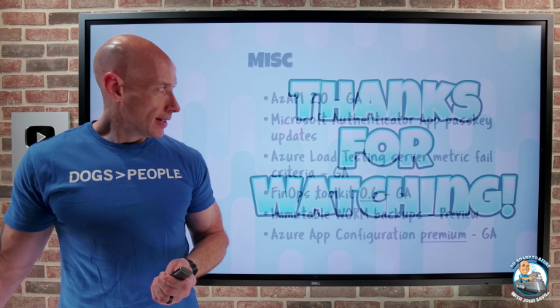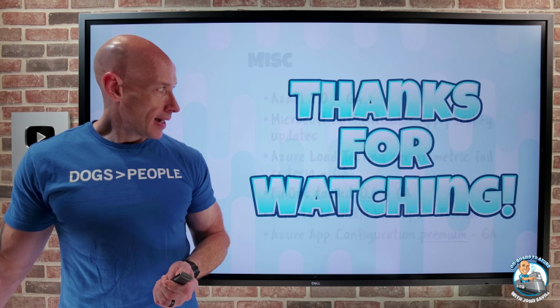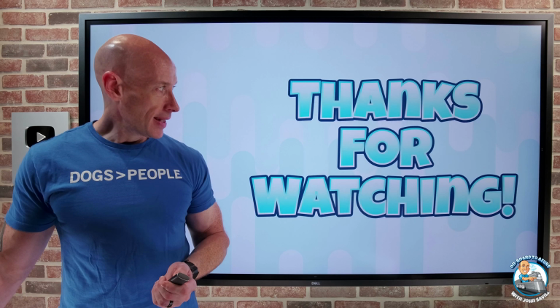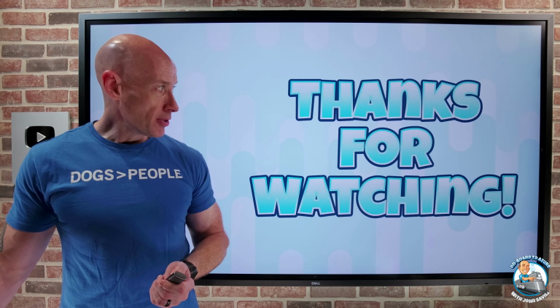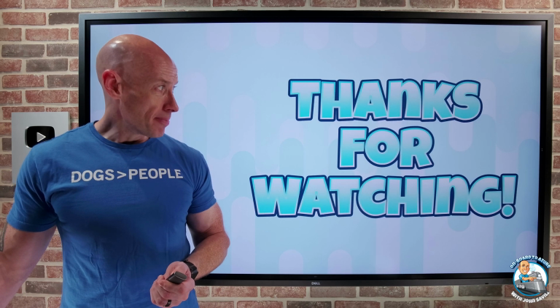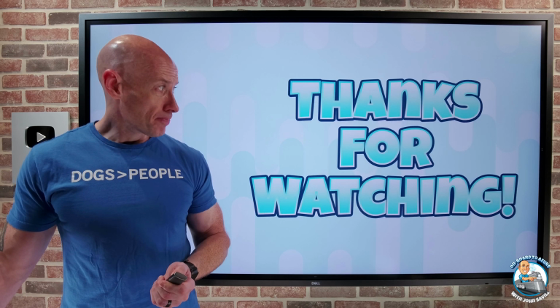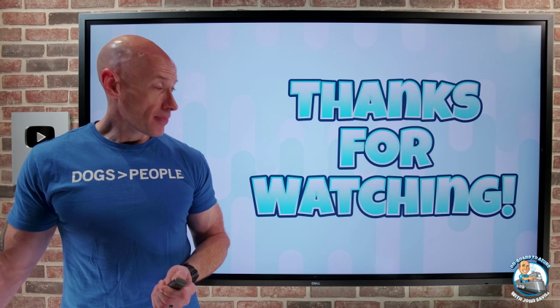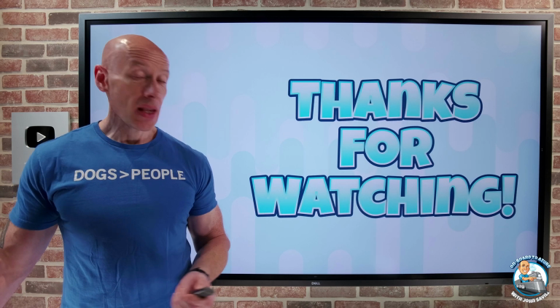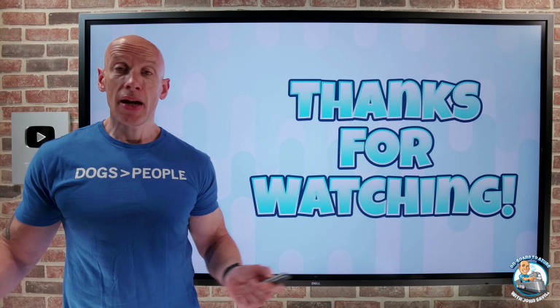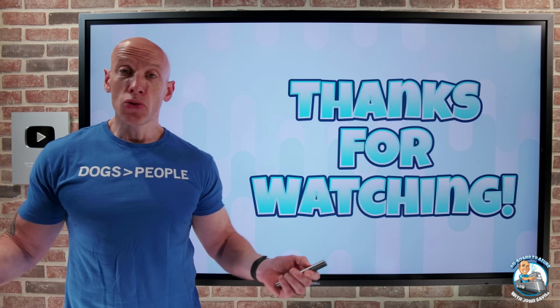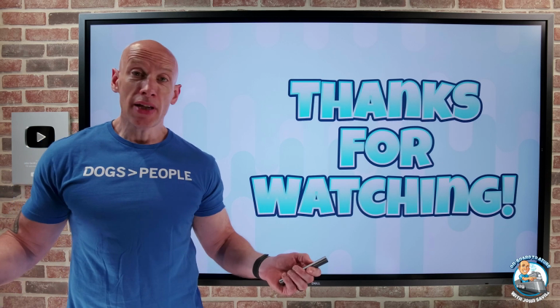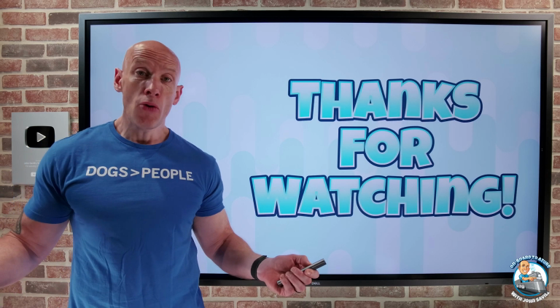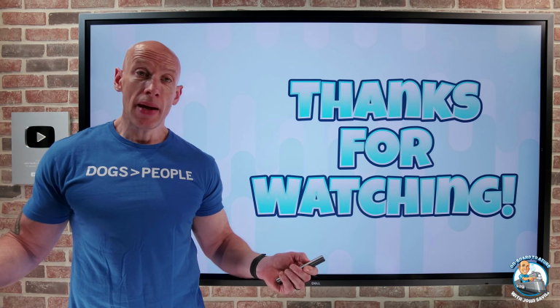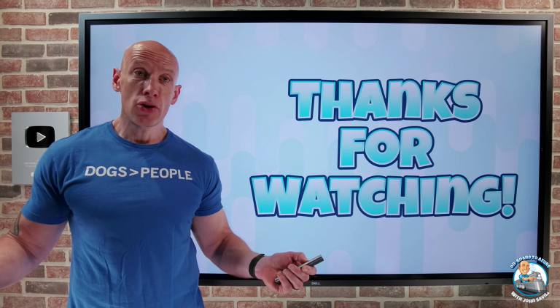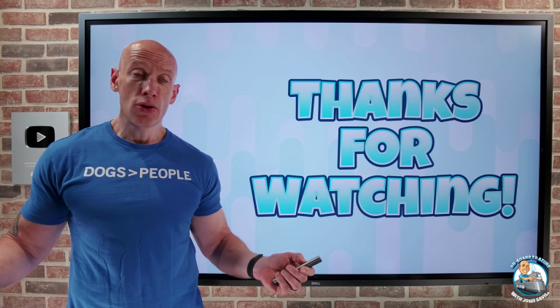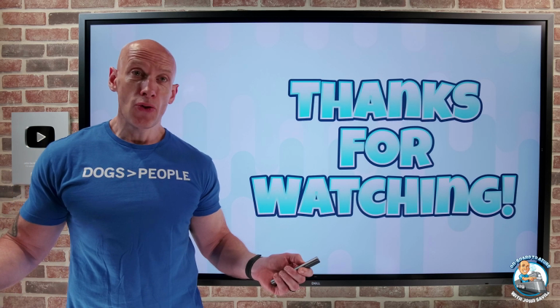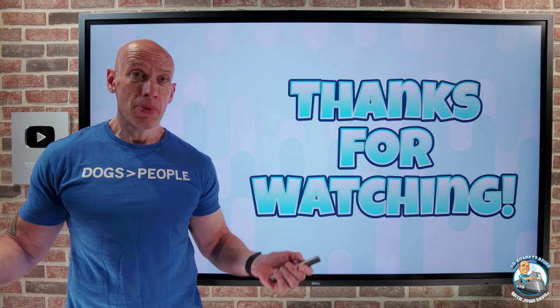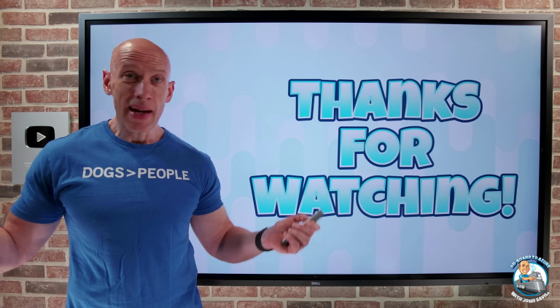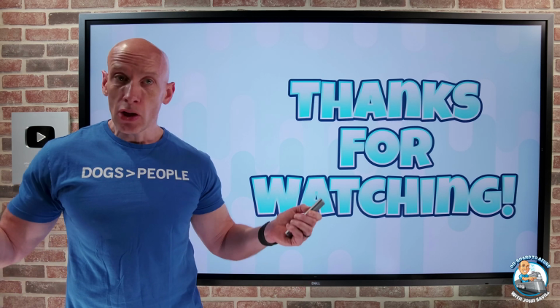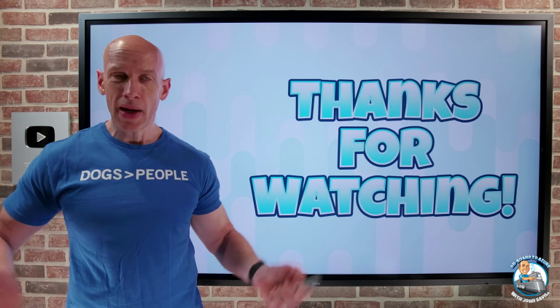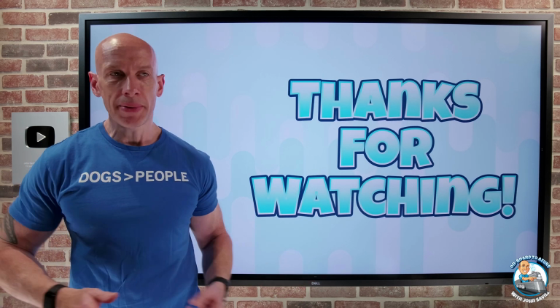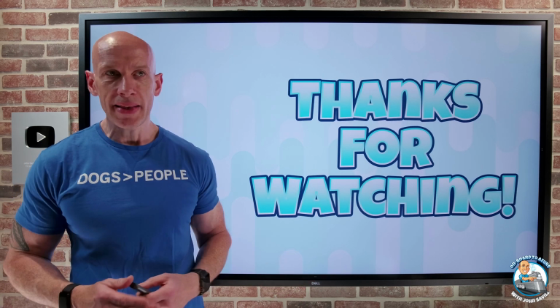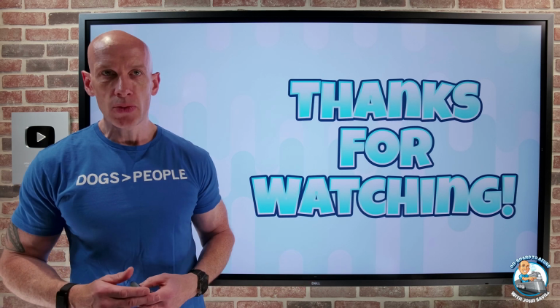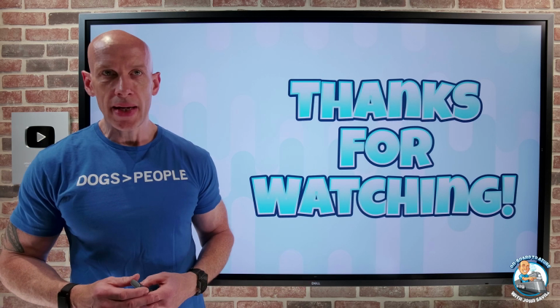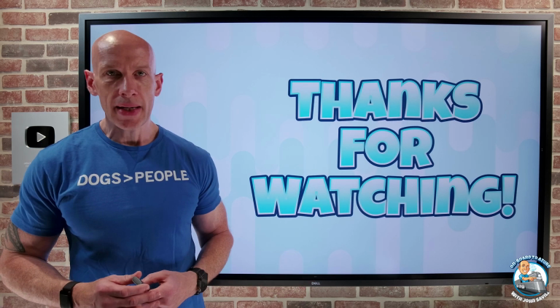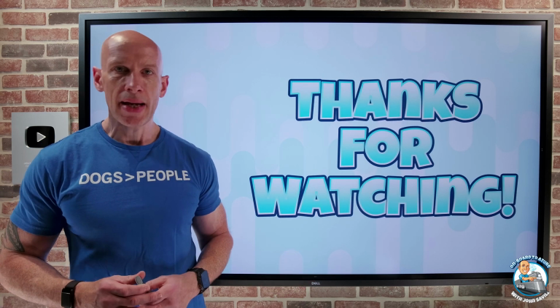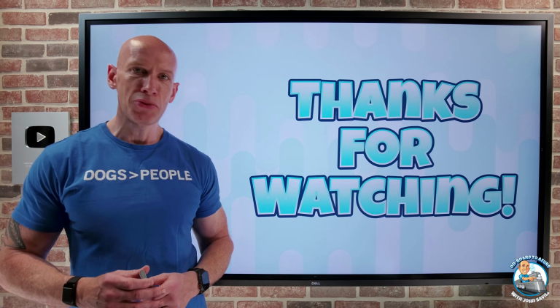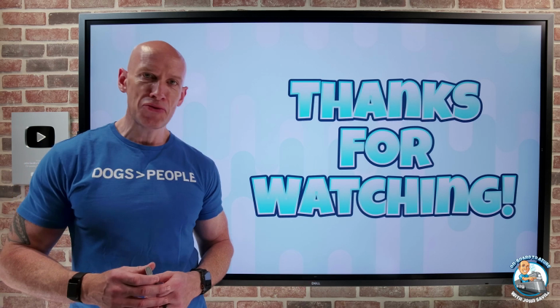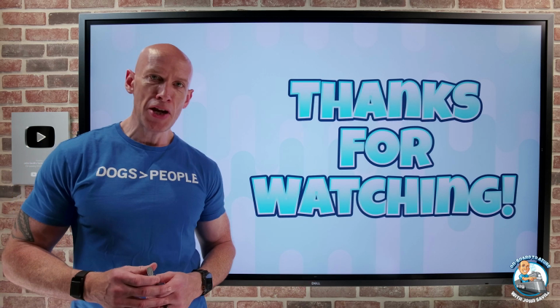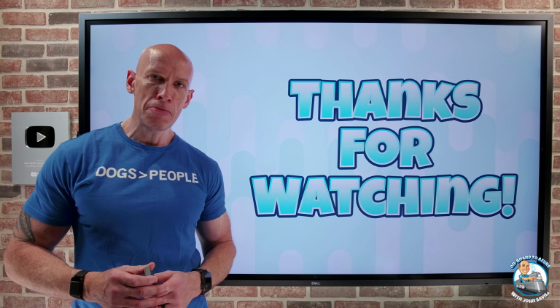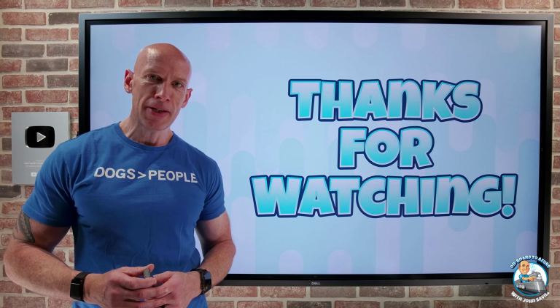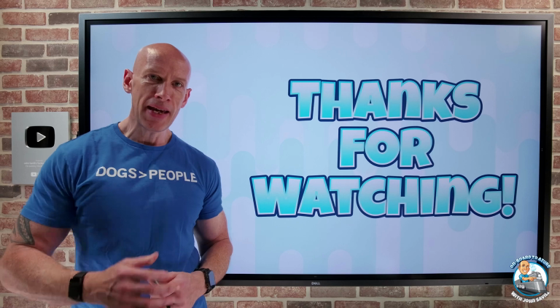And that was it. As always, I hope that was useful. Quick update this week. Until next video, take care.